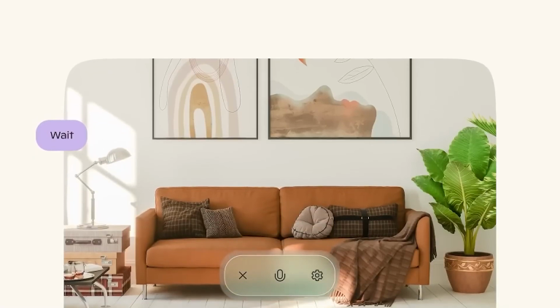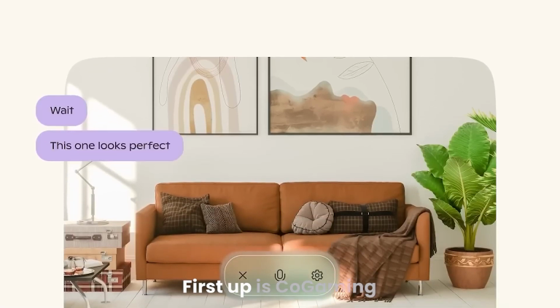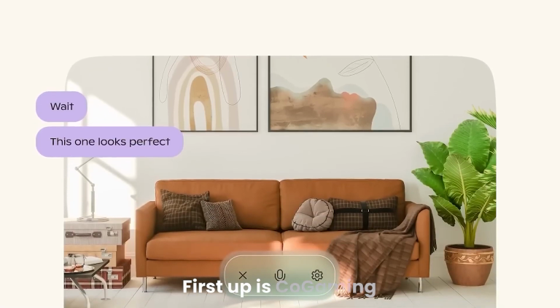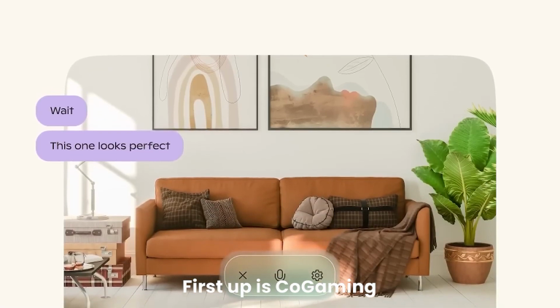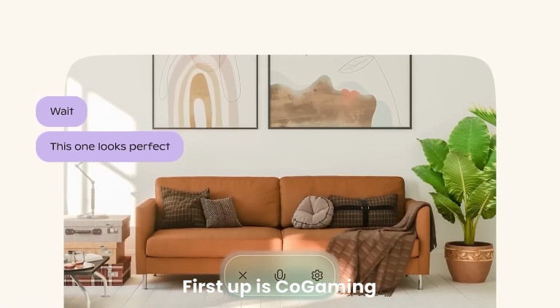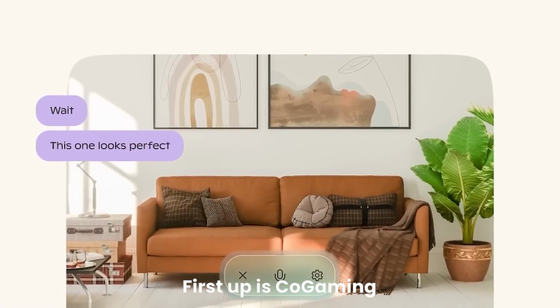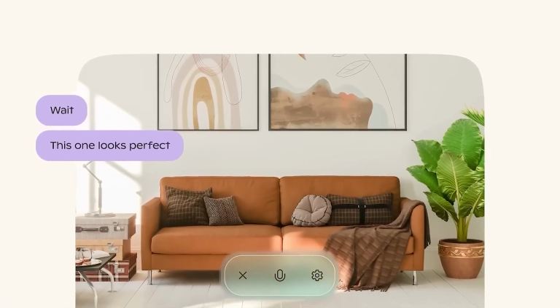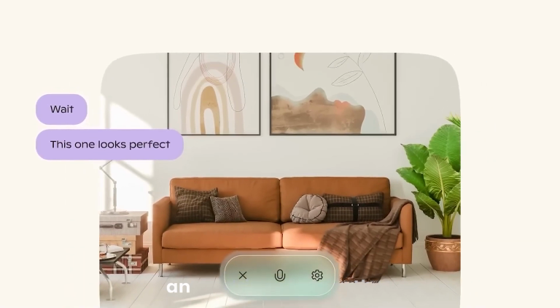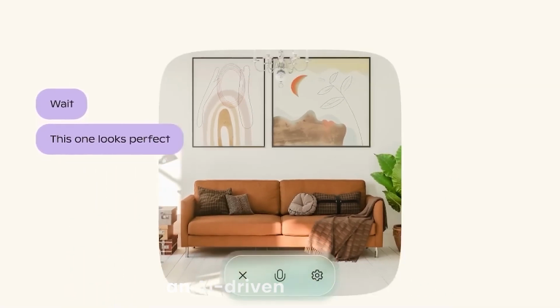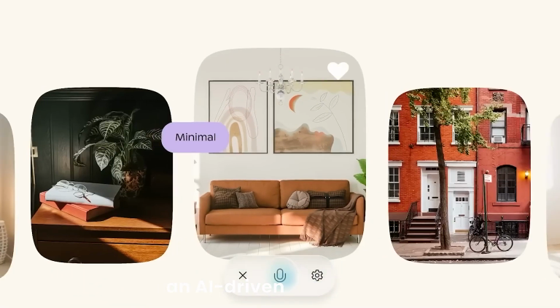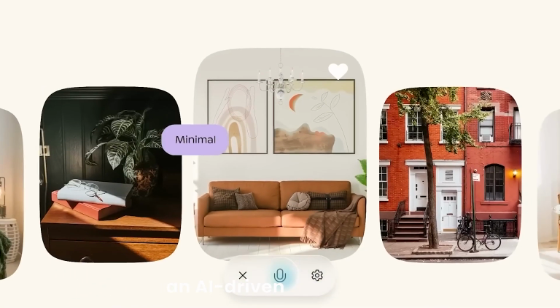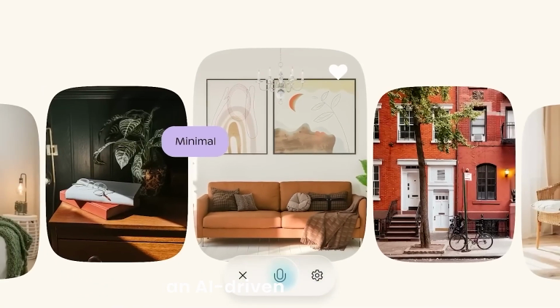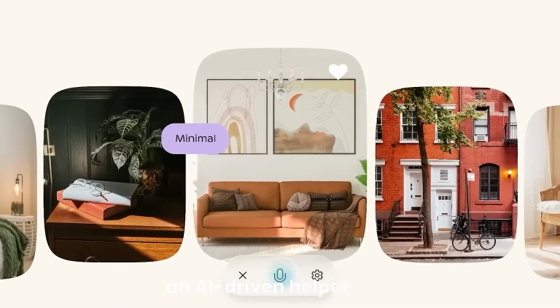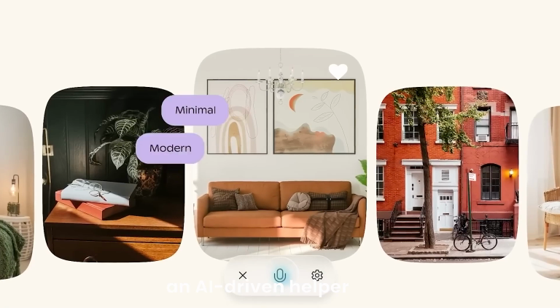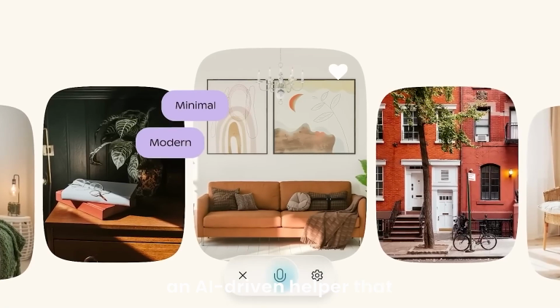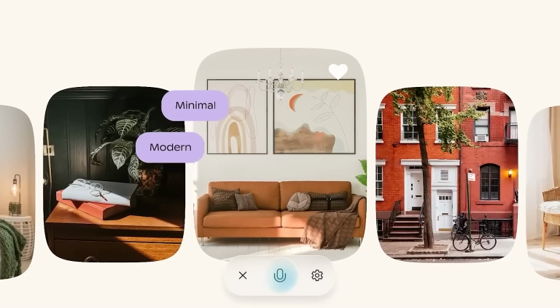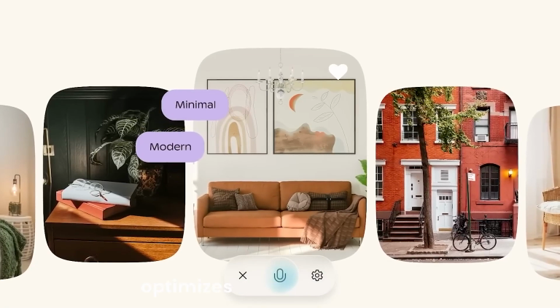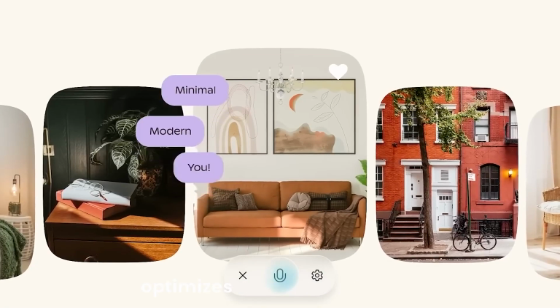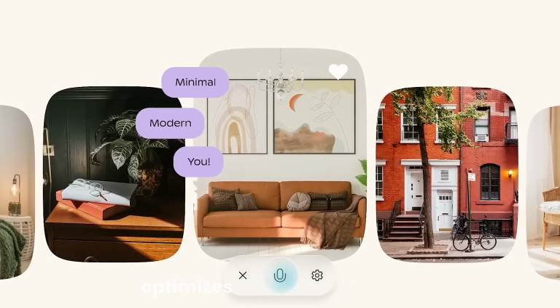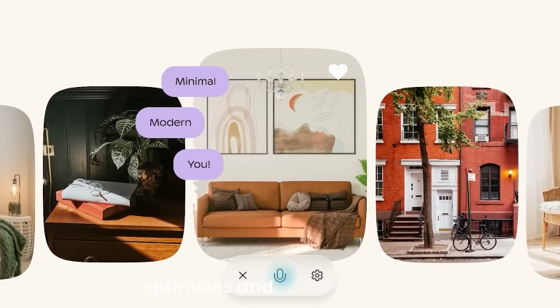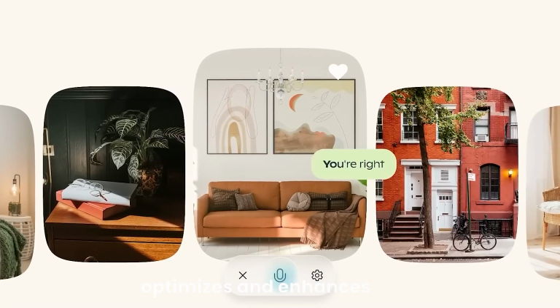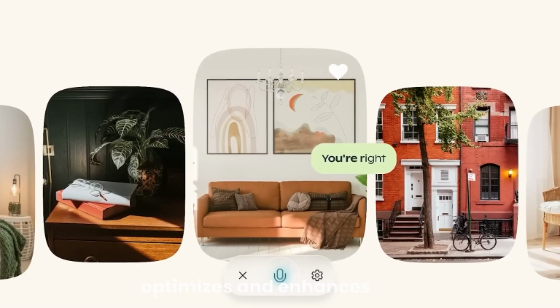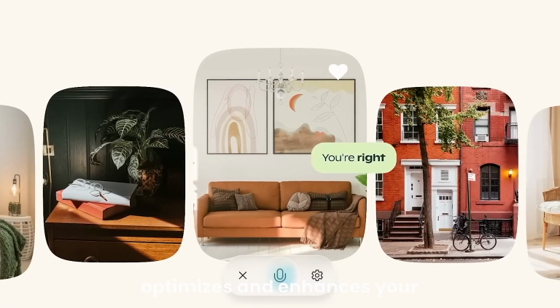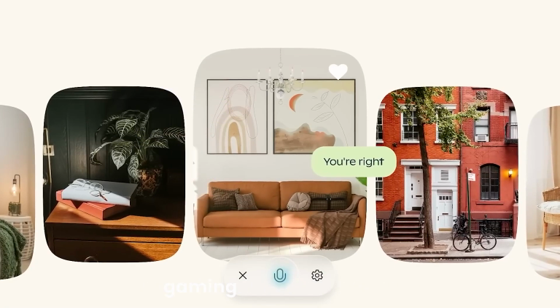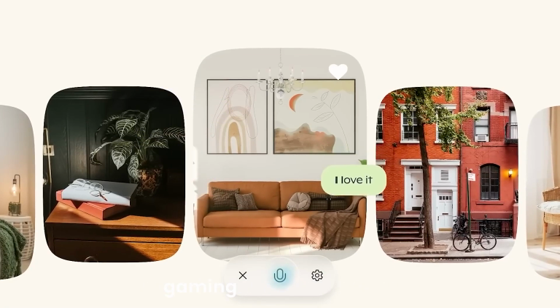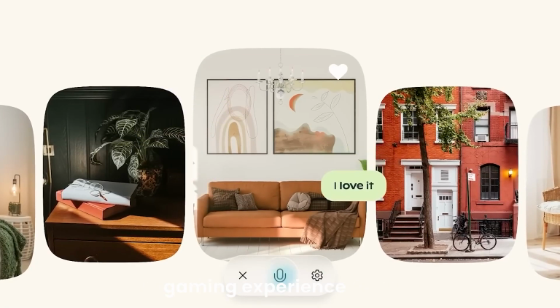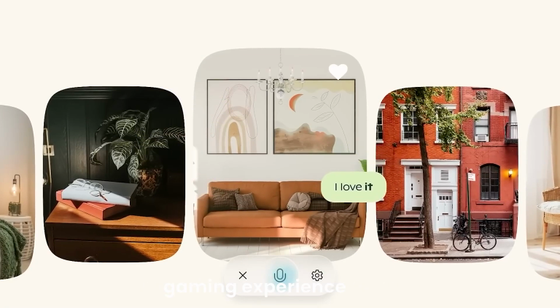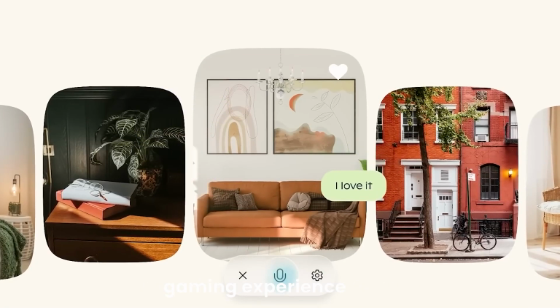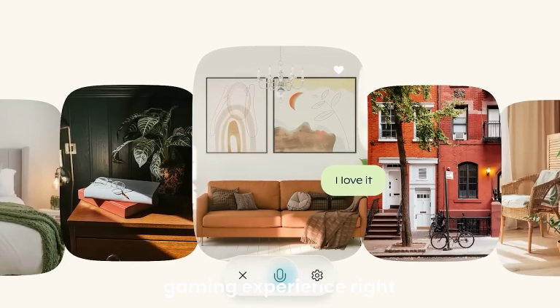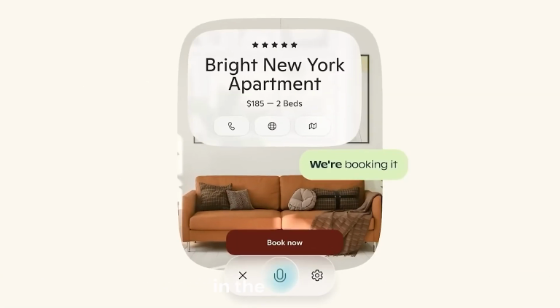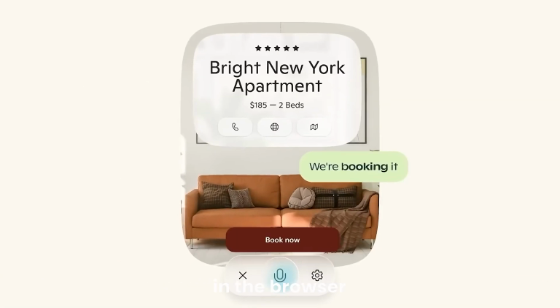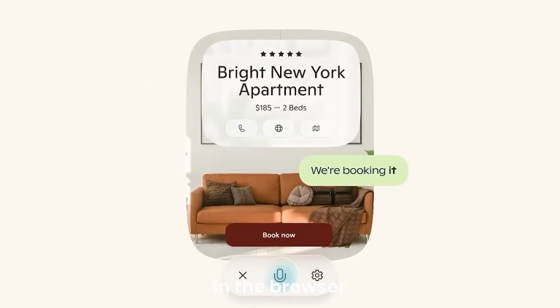First up is co-gaming, an AI-driven helper that optimizes and enhances your gaming experience right in the browser.